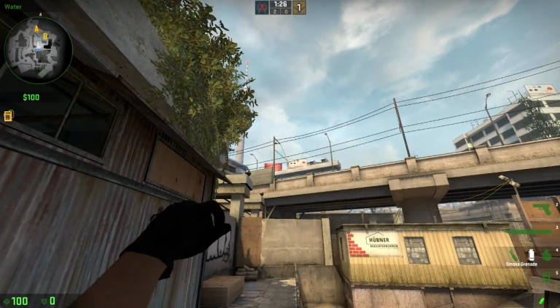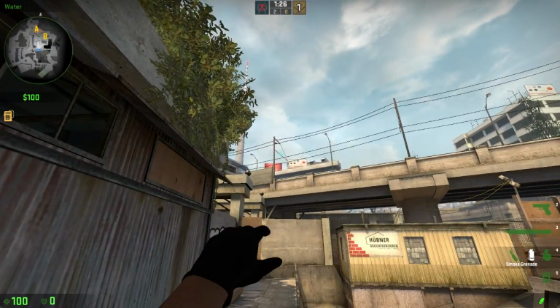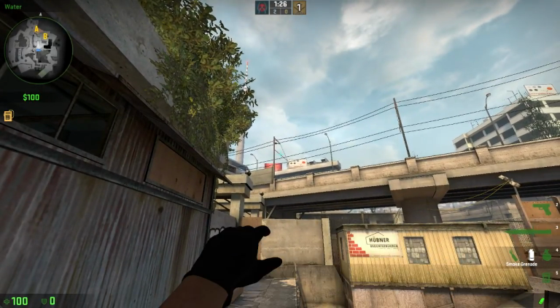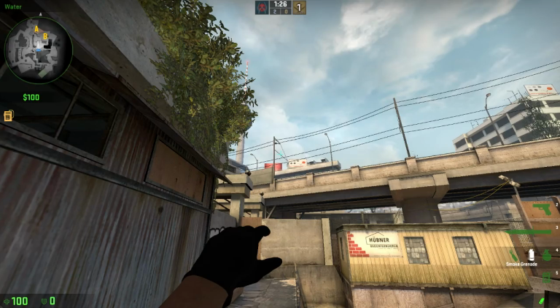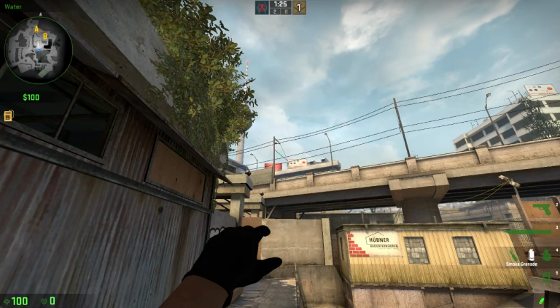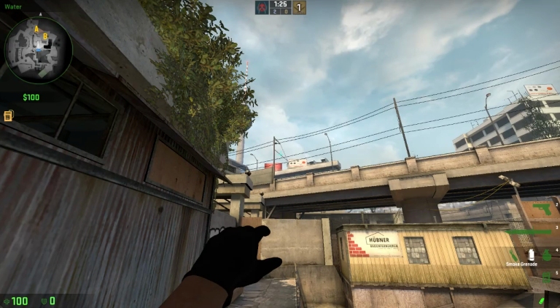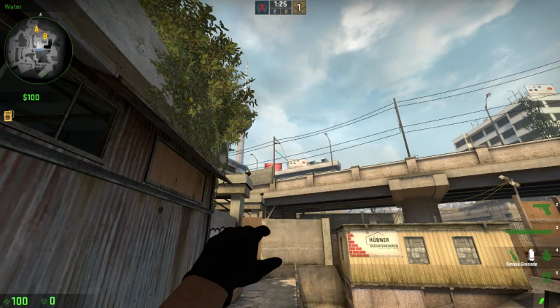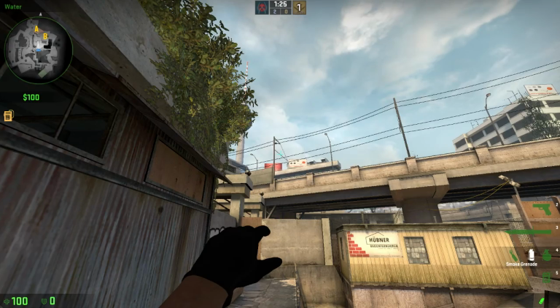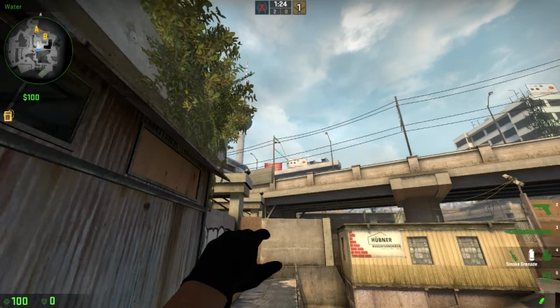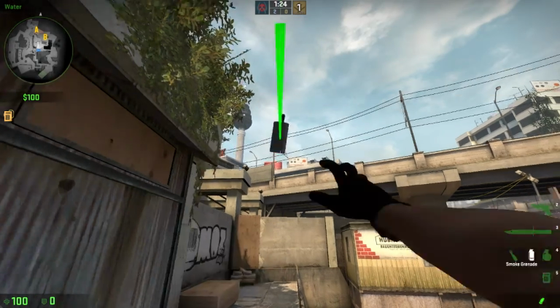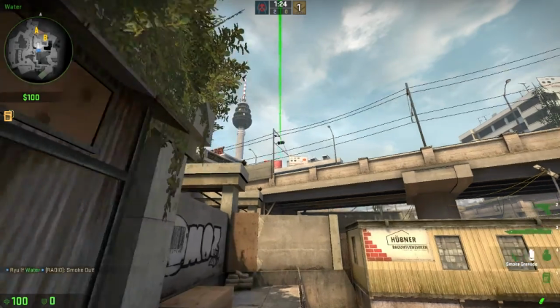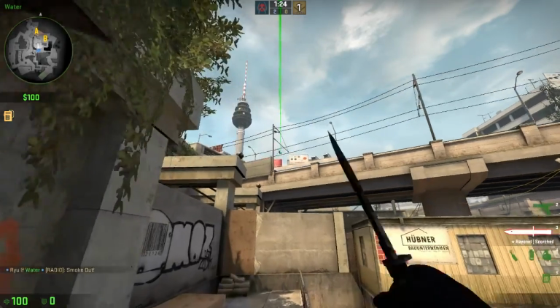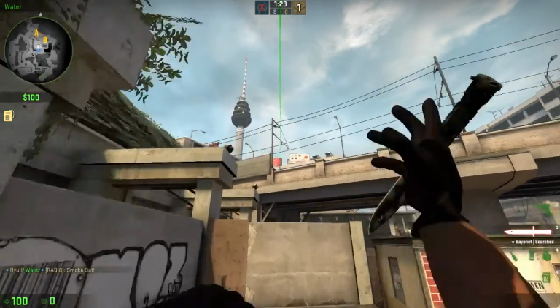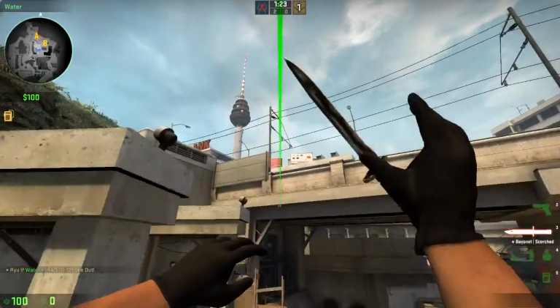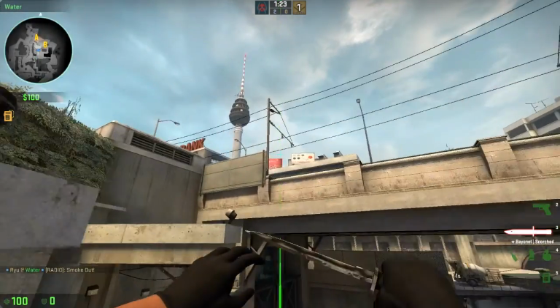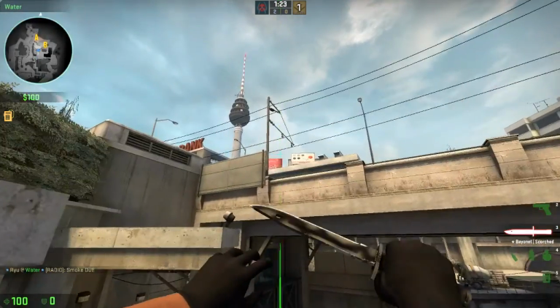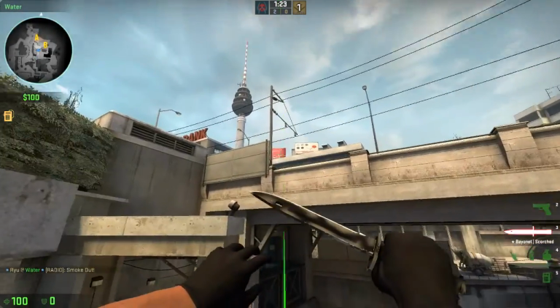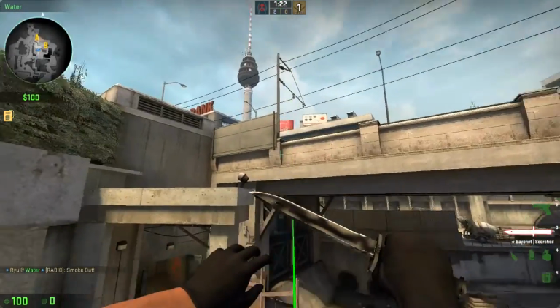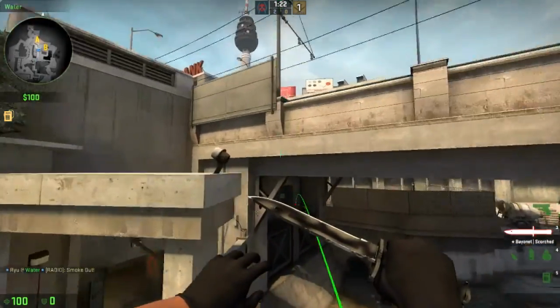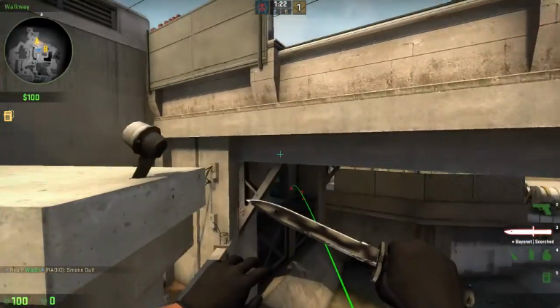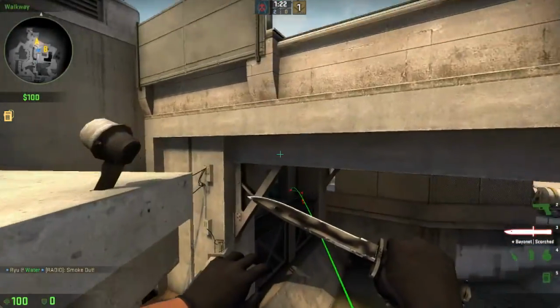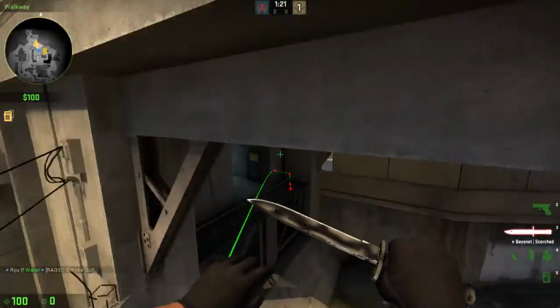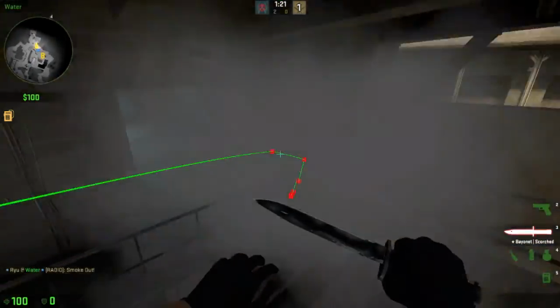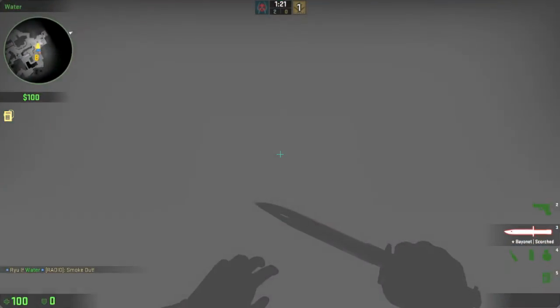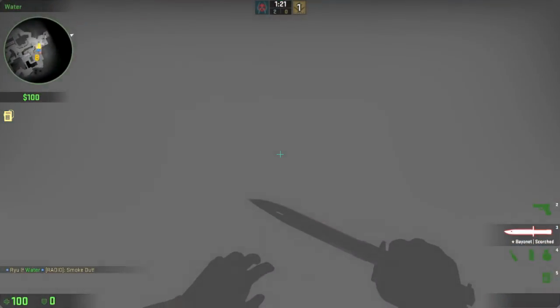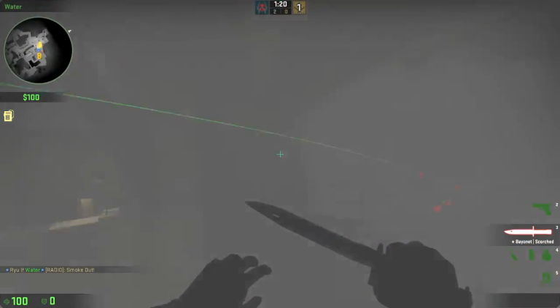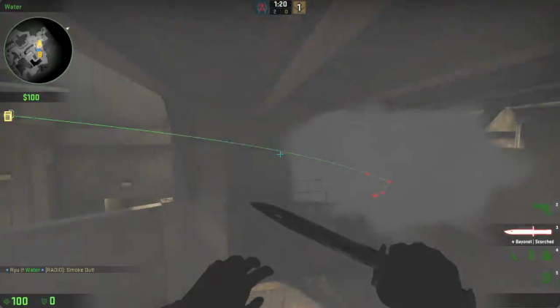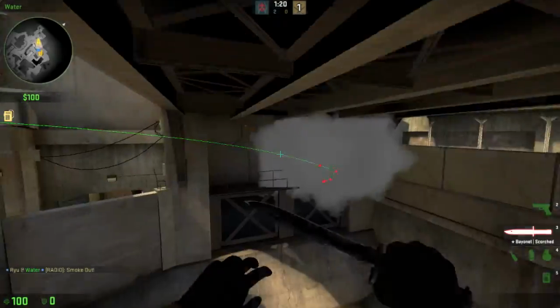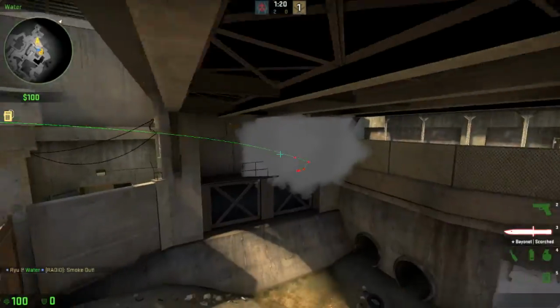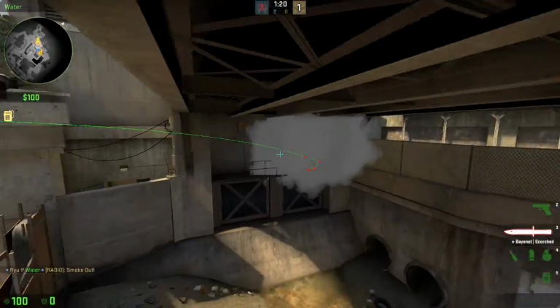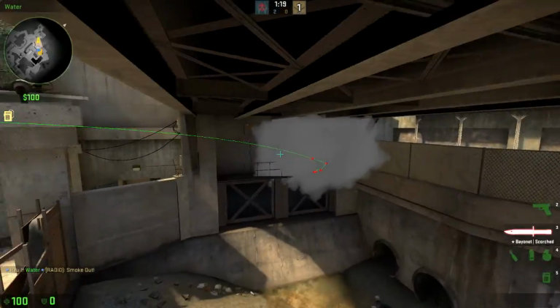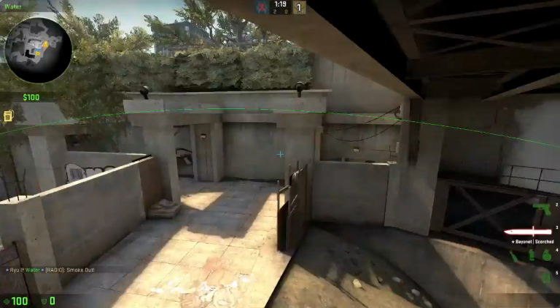And then I take a few steps, run and throw. You'll see it's going to hit off that wall and it bounces up and smokes off that area.